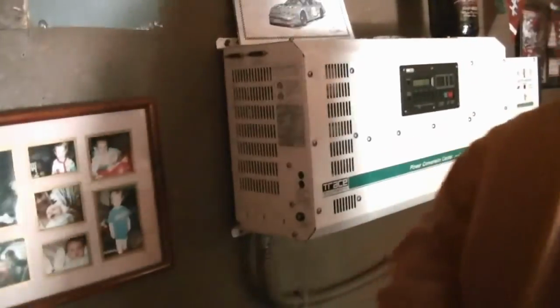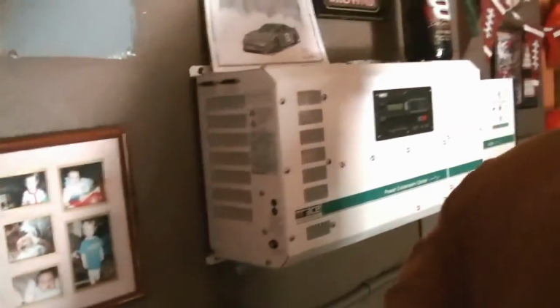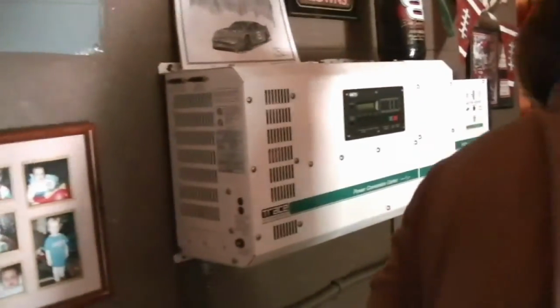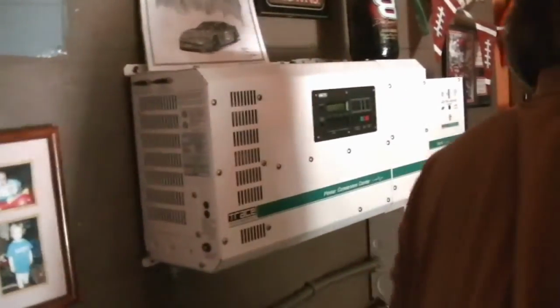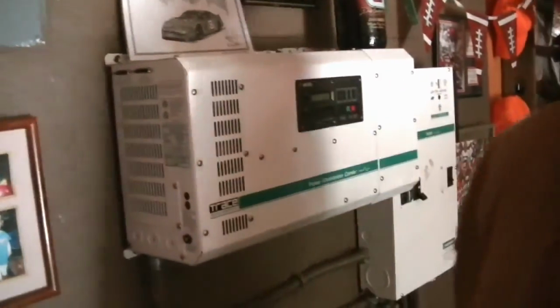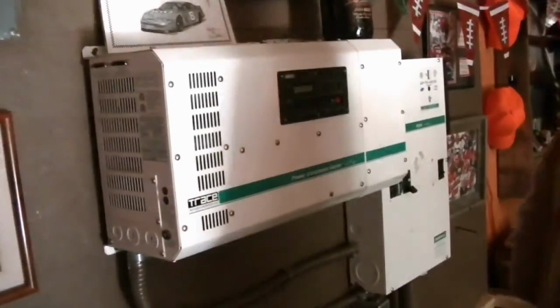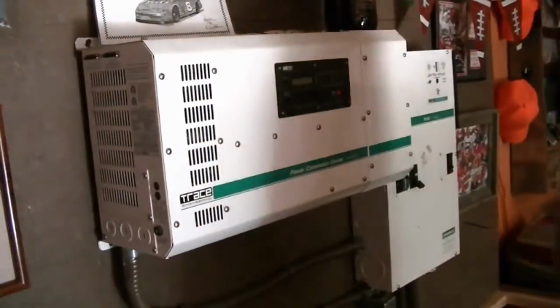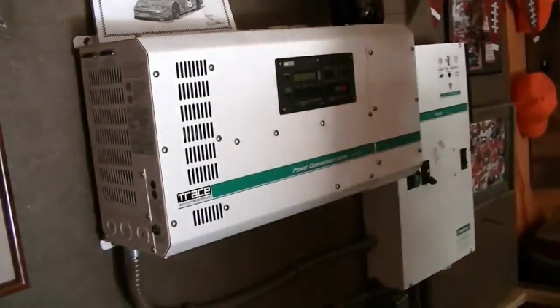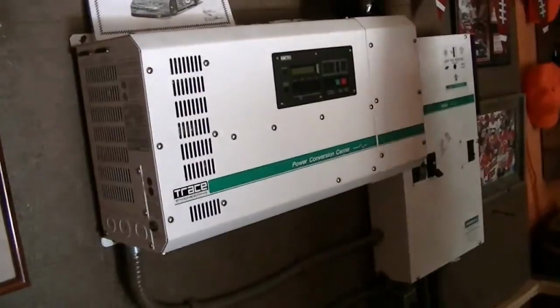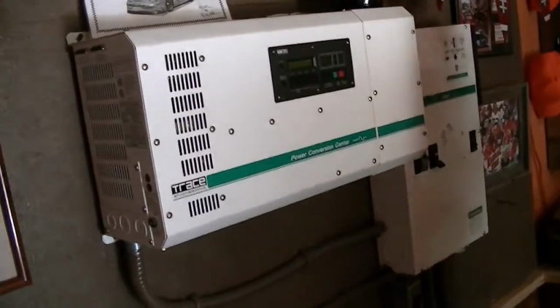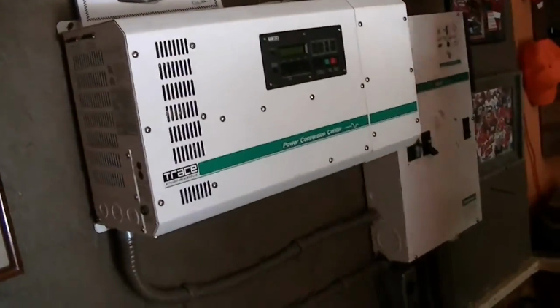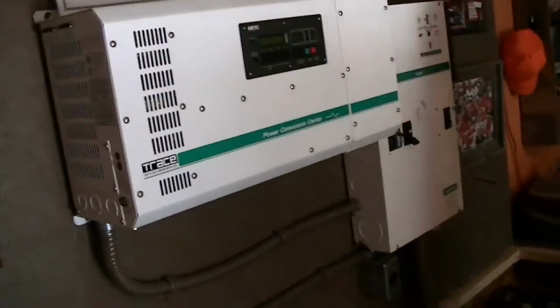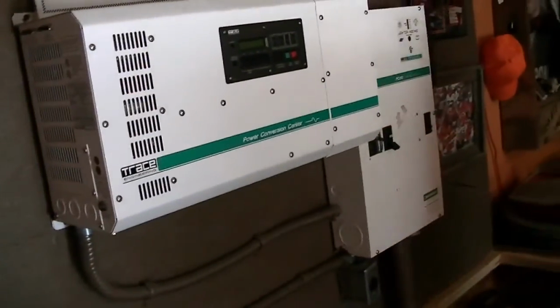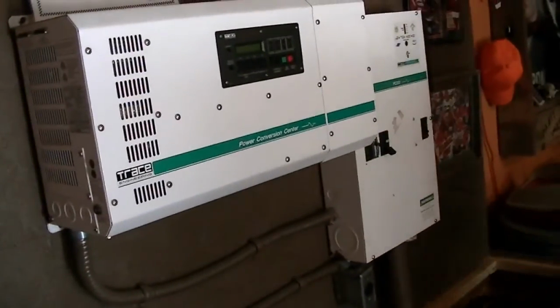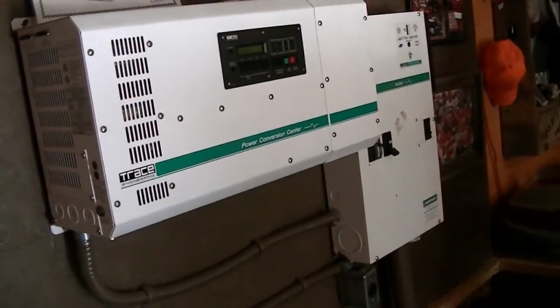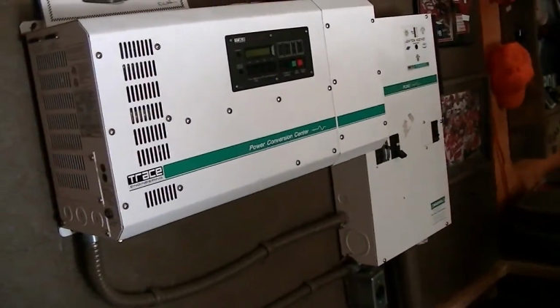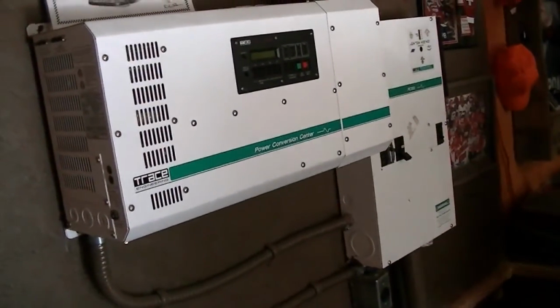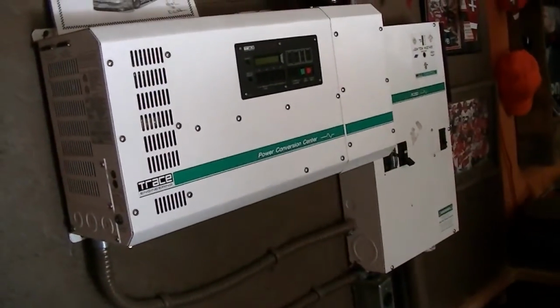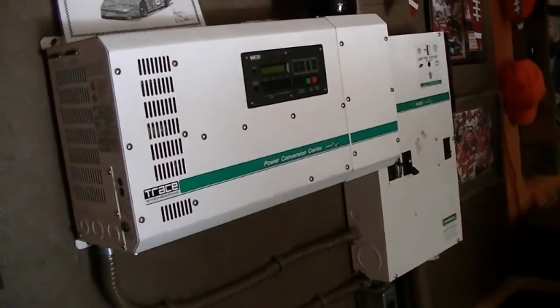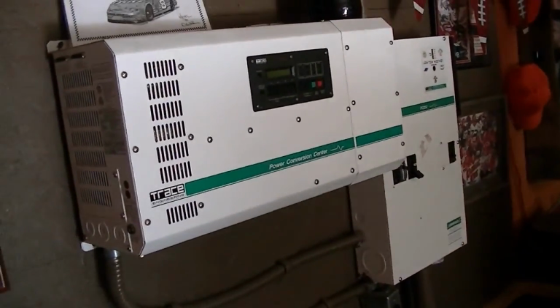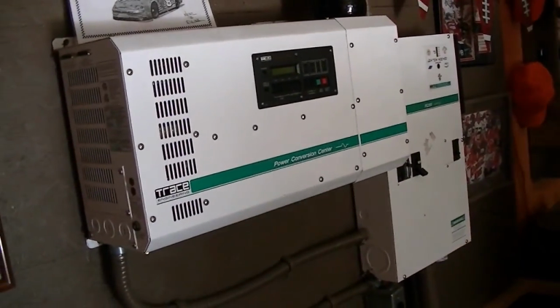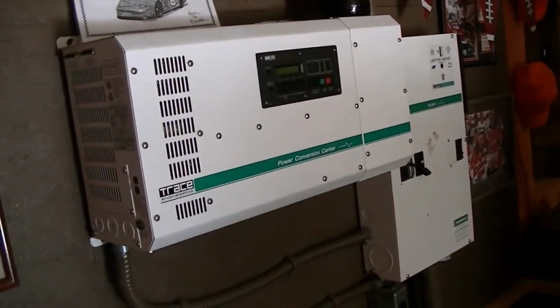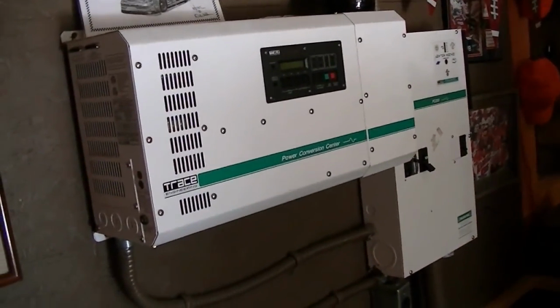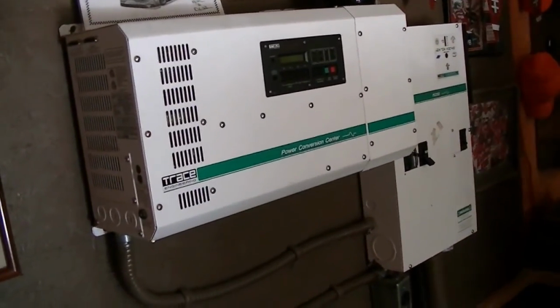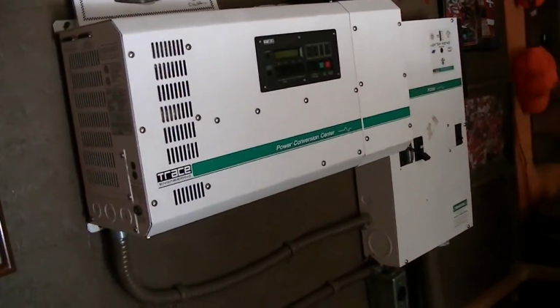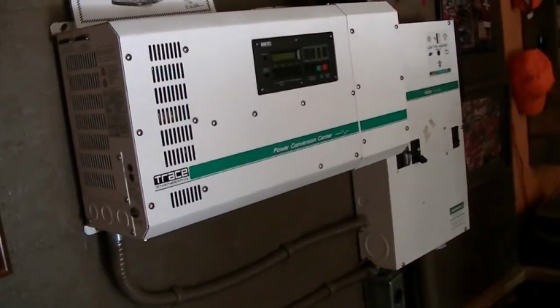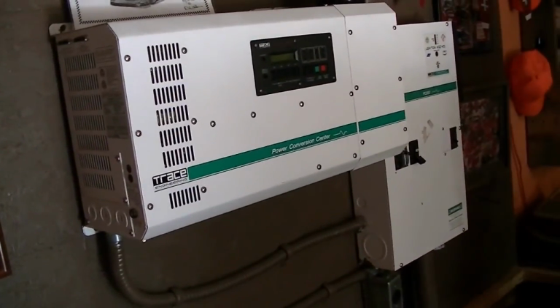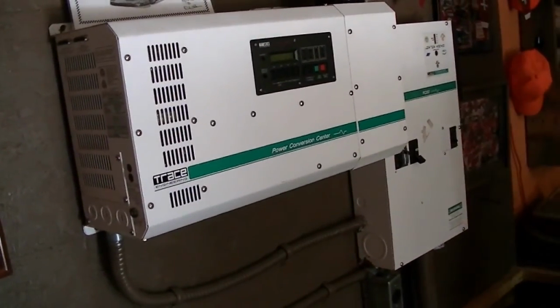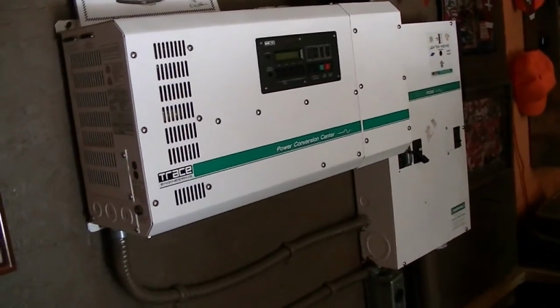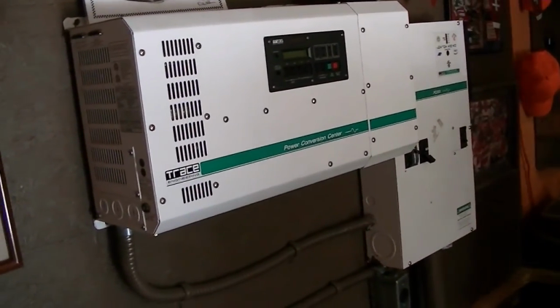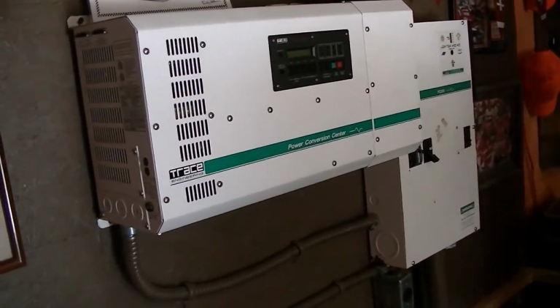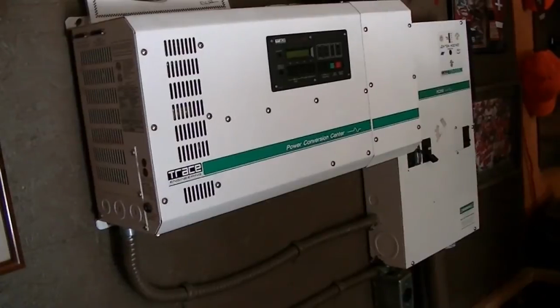My guess is these batteries are good for the scrap yard. Well, that was pretty much what we figured. Yeah, those are all flat. That's what we were told.